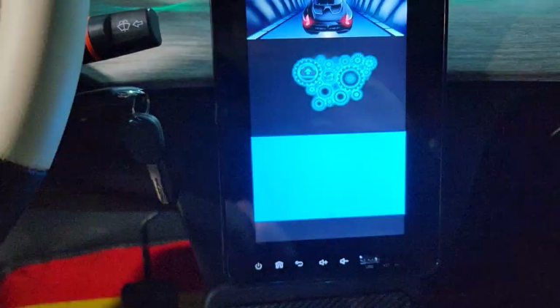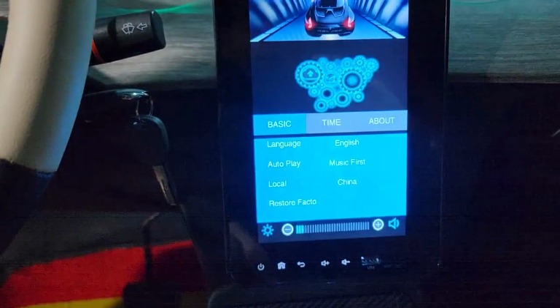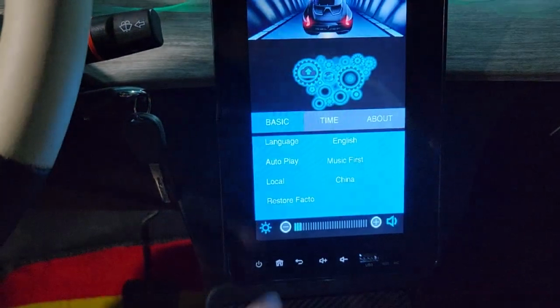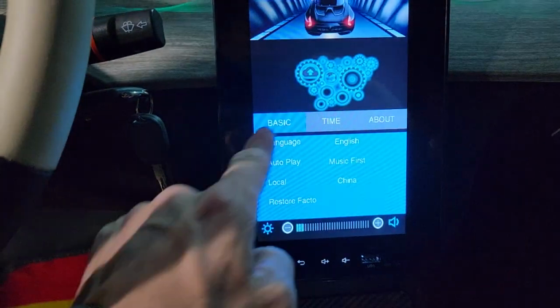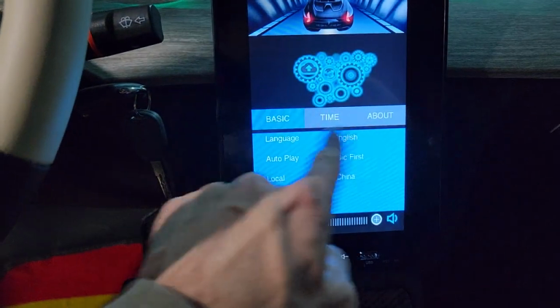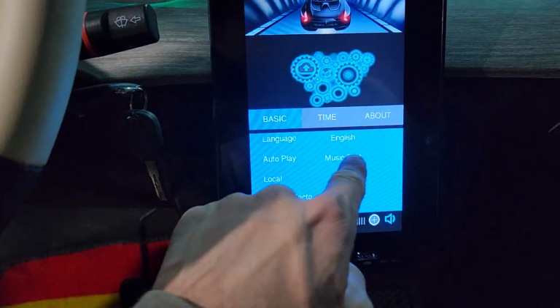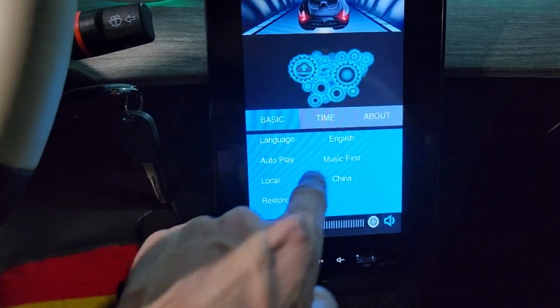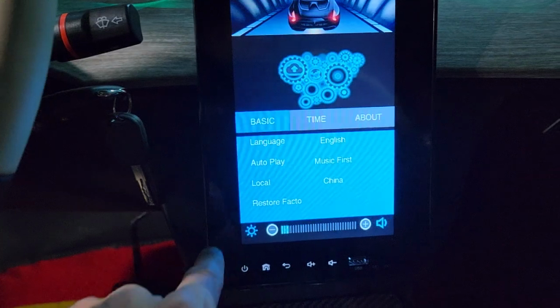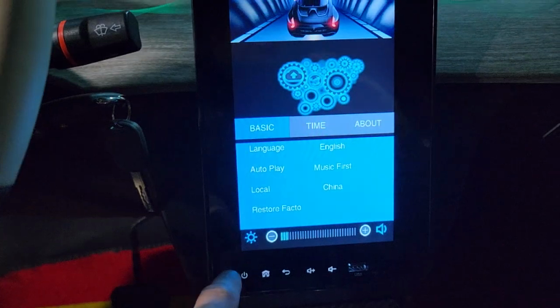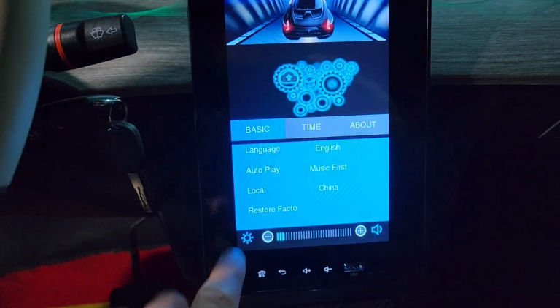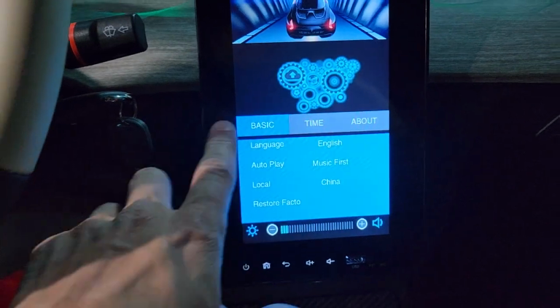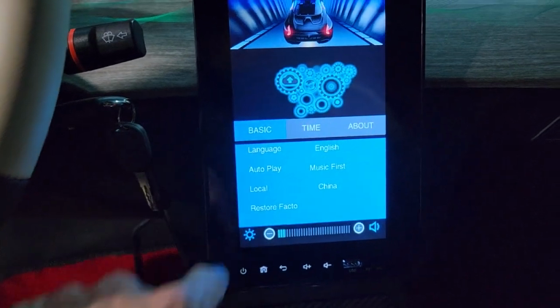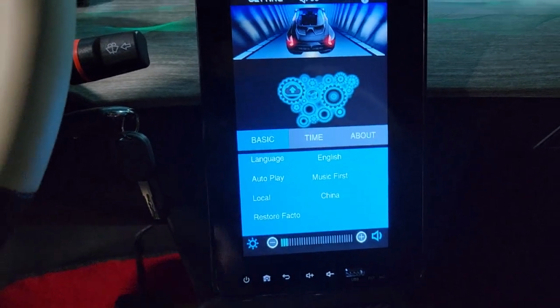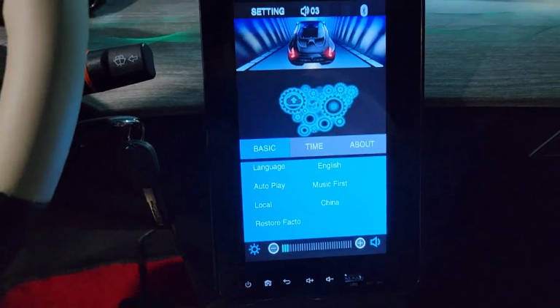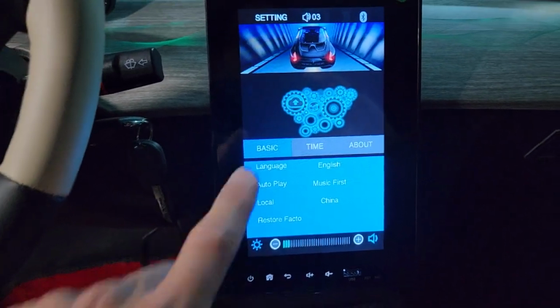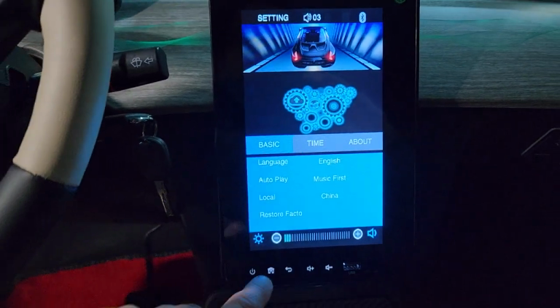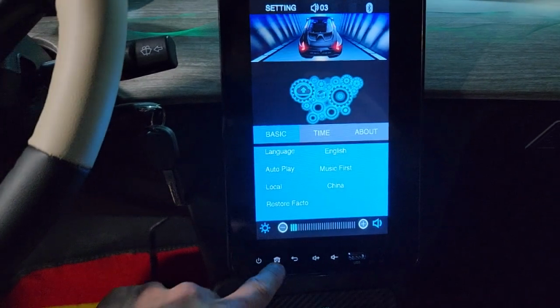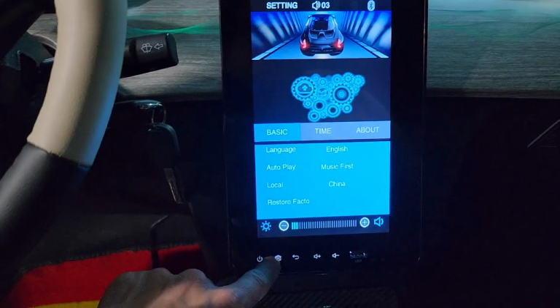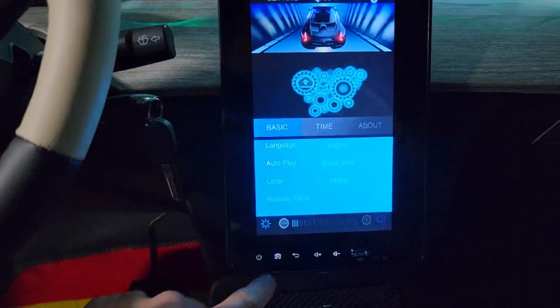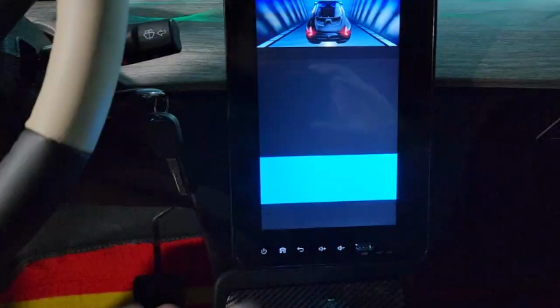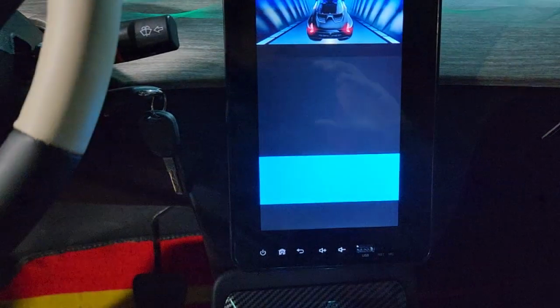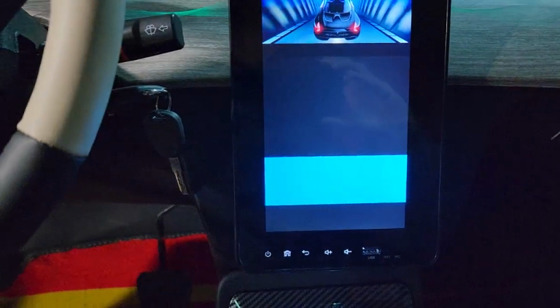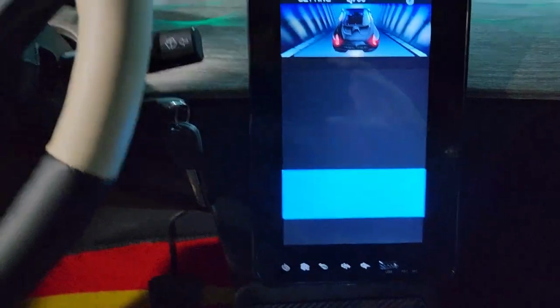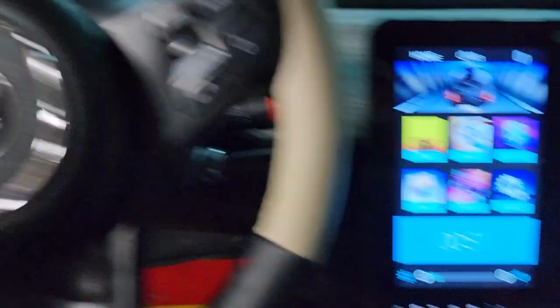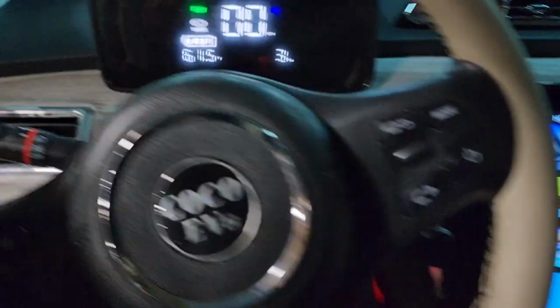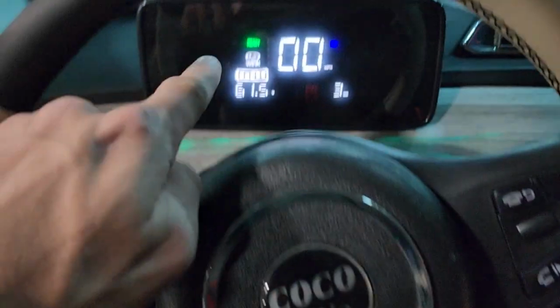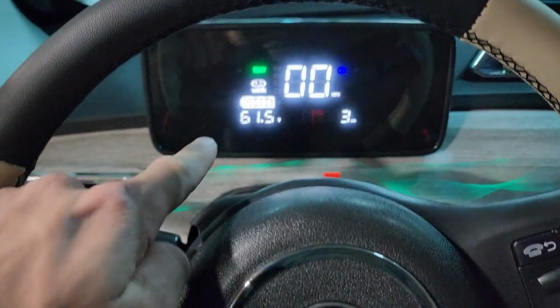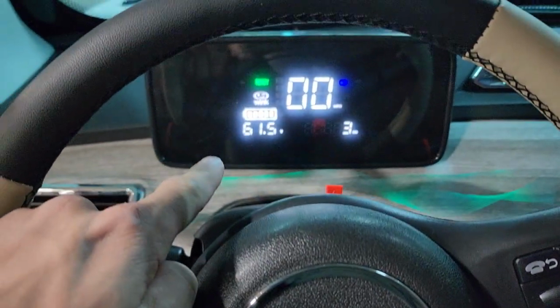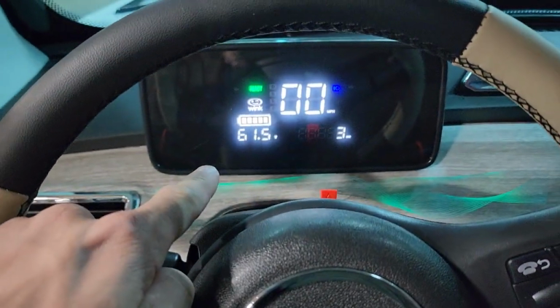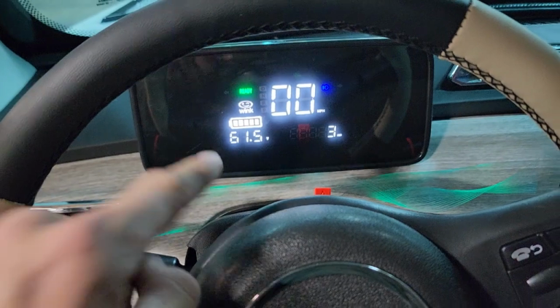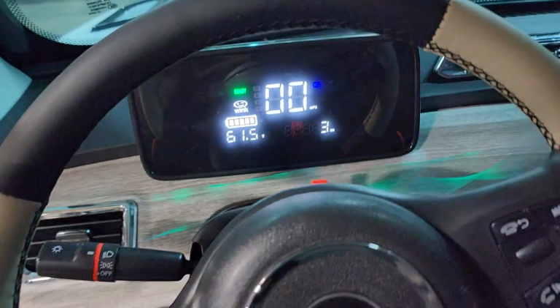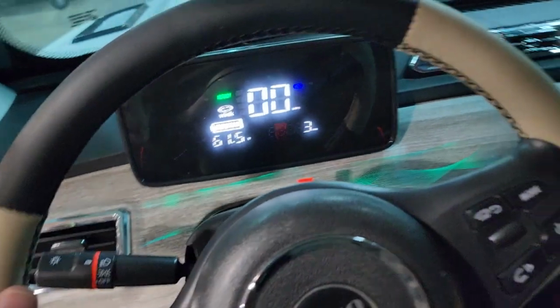And then you've got your settings, of course. You can do your different languages and whatnot. So this one here, really cool. And you also have your dash right here as well.